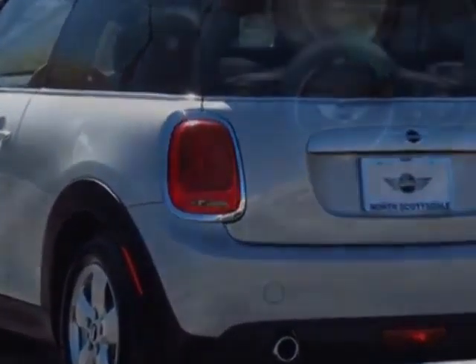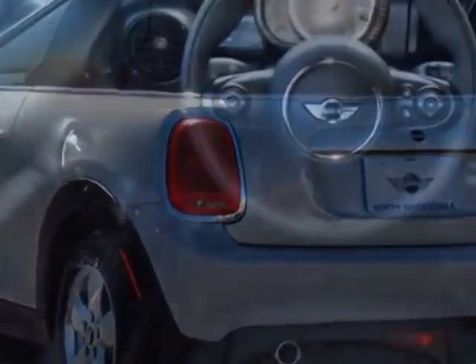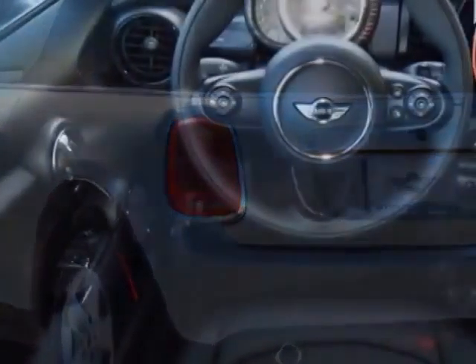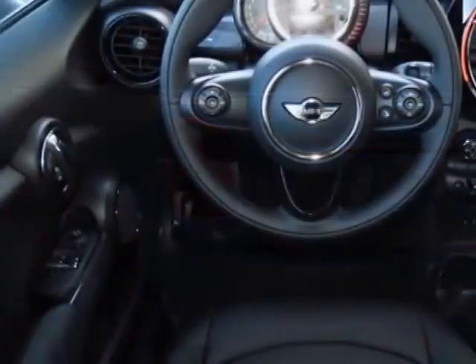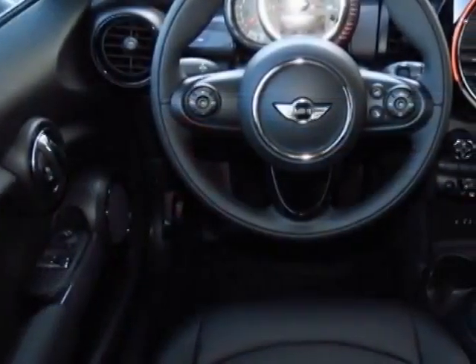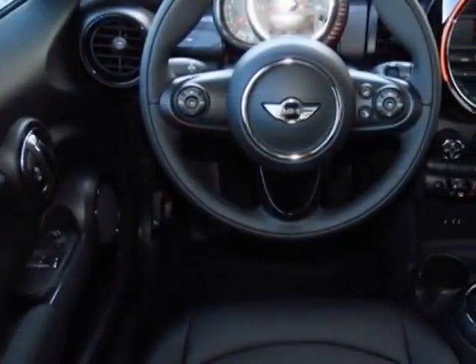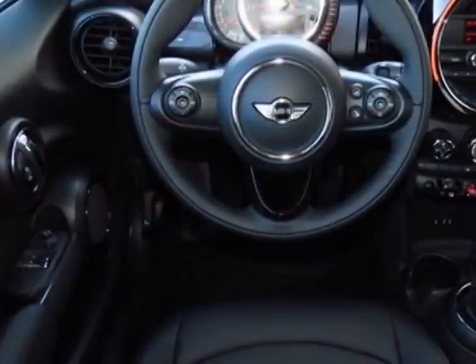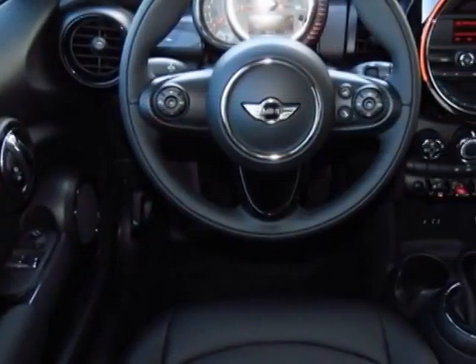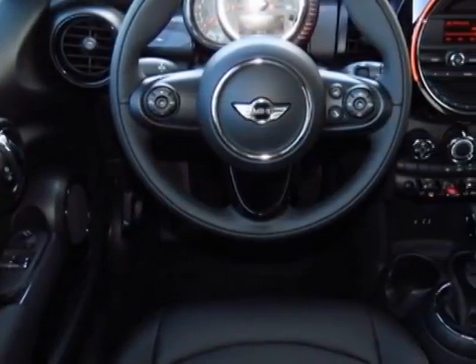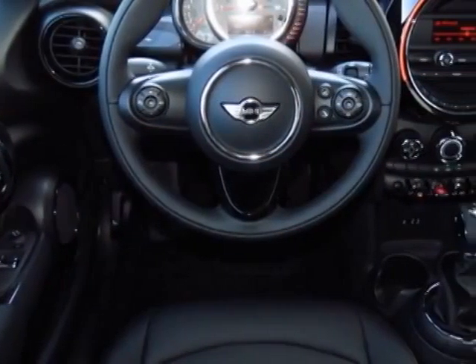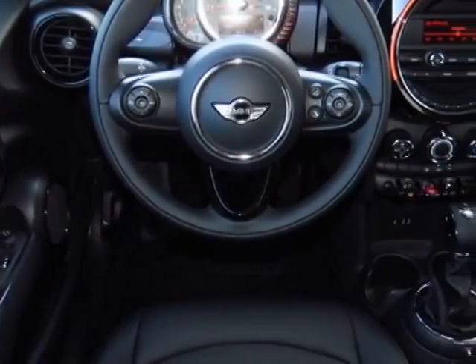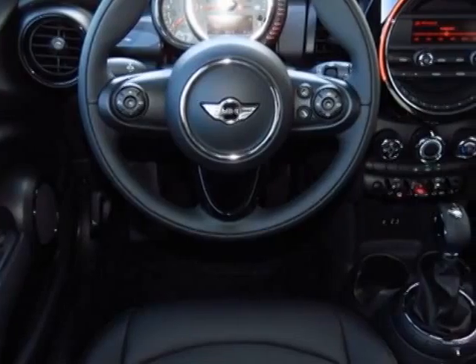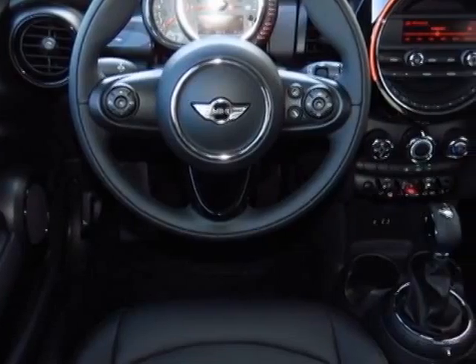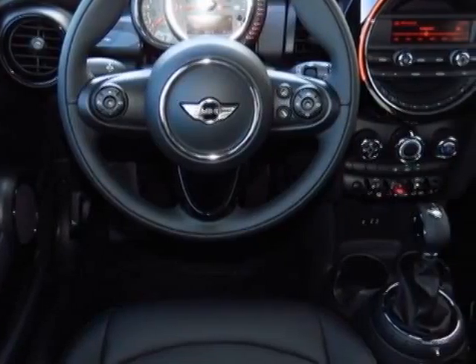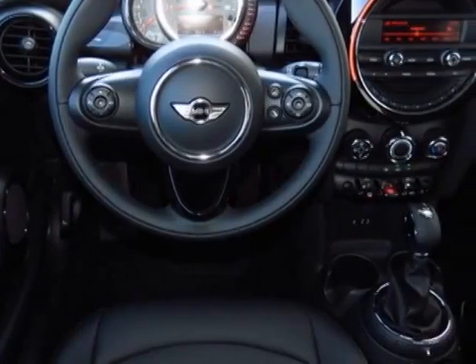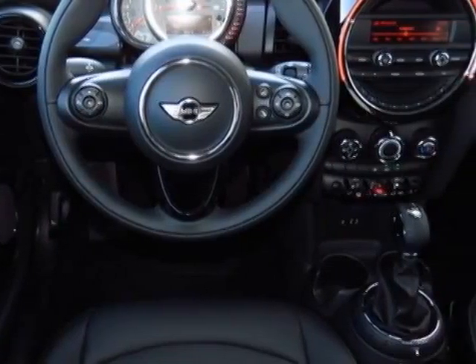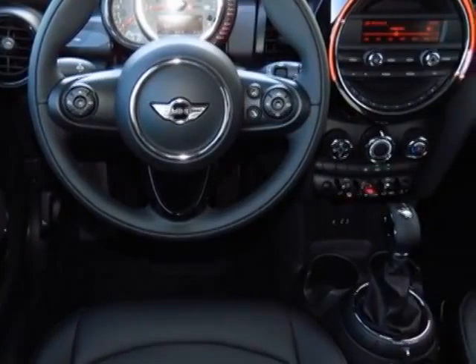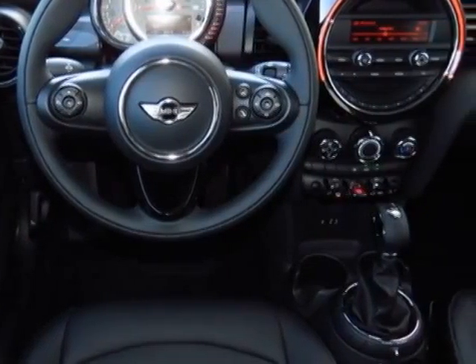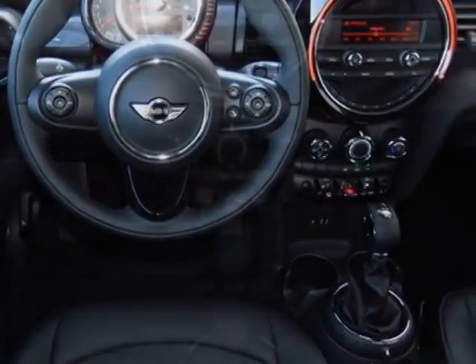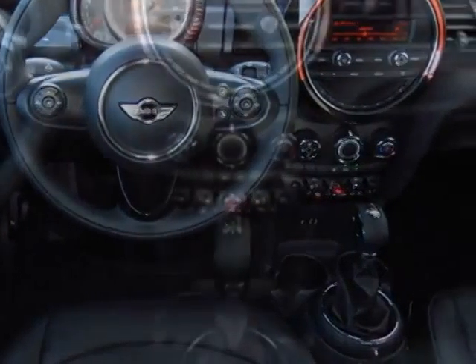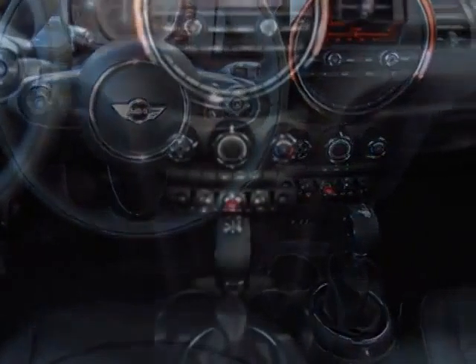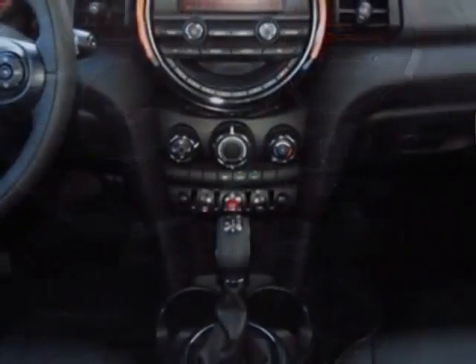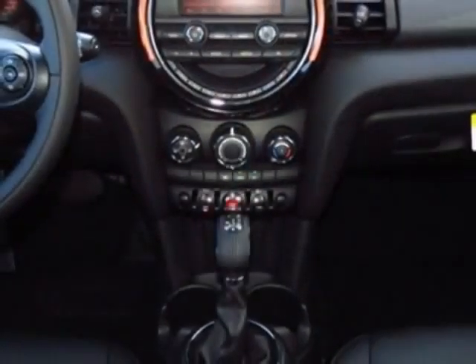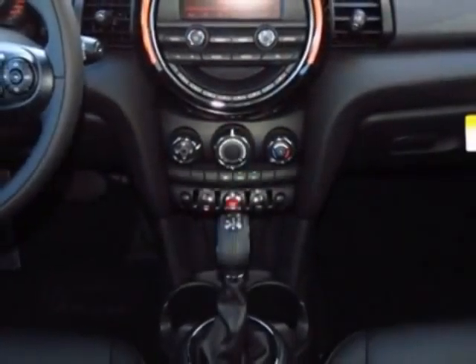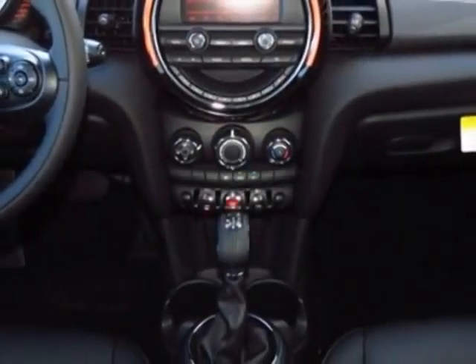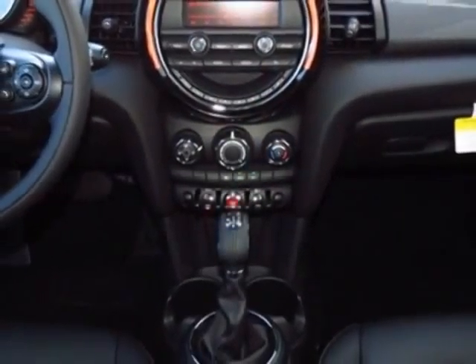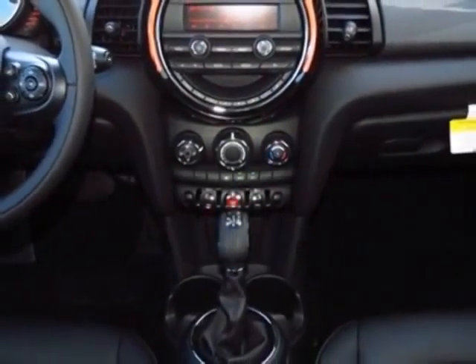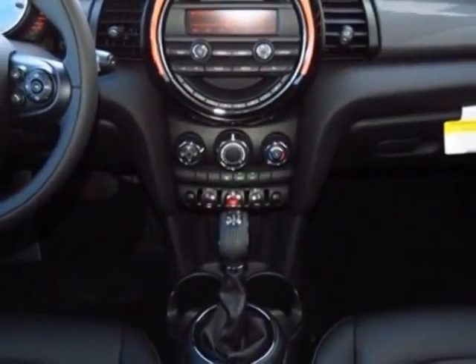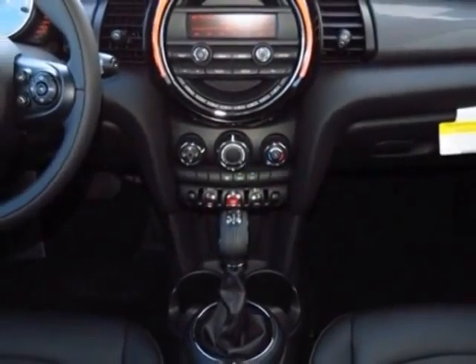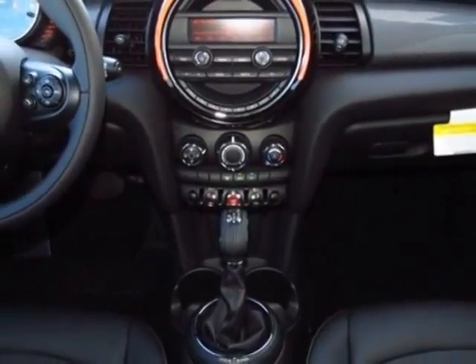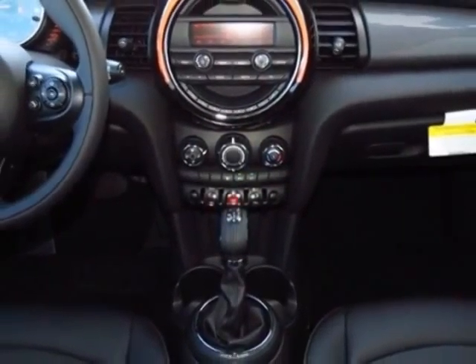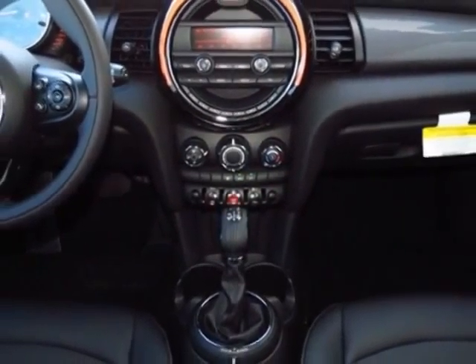This Cooper Hardtop boasts a 1.5-liter engine and has a 6-speed Steptronic transmission.